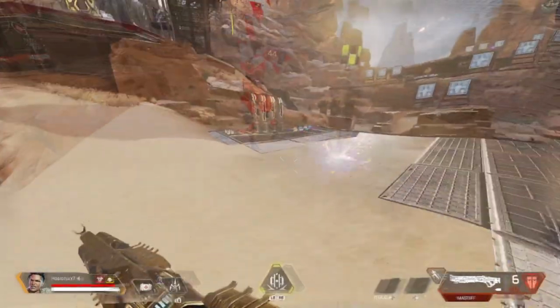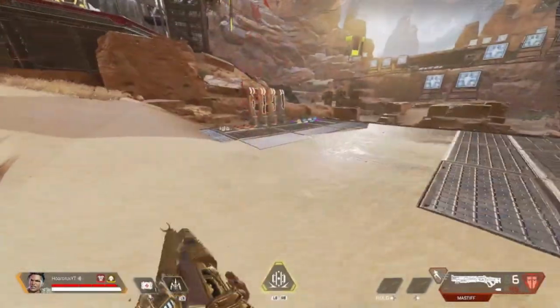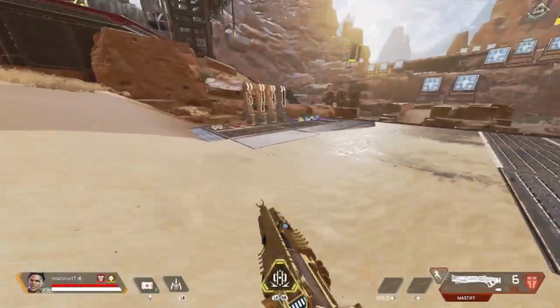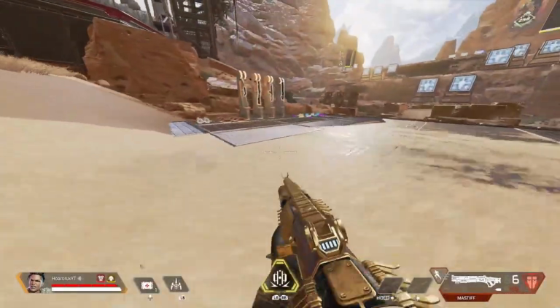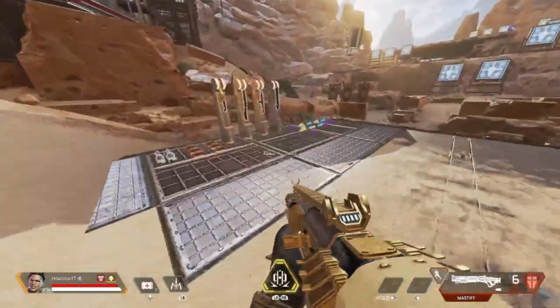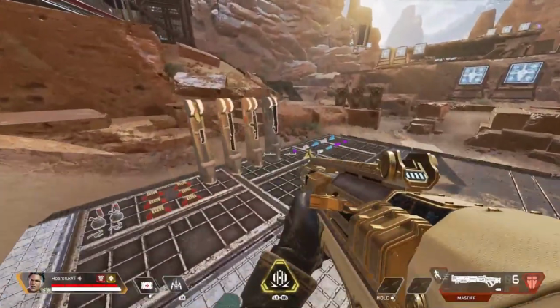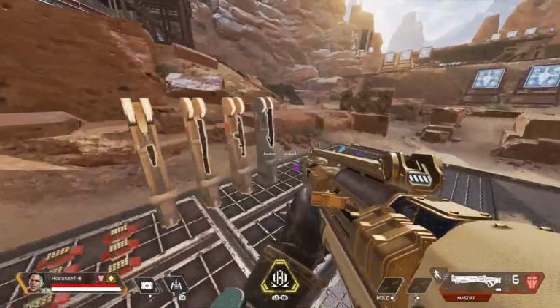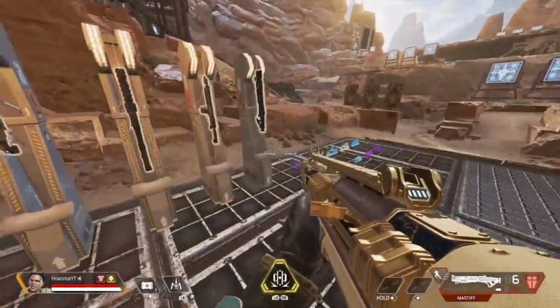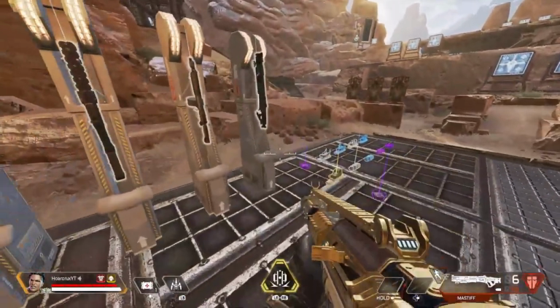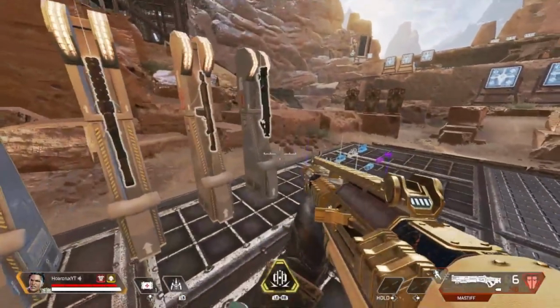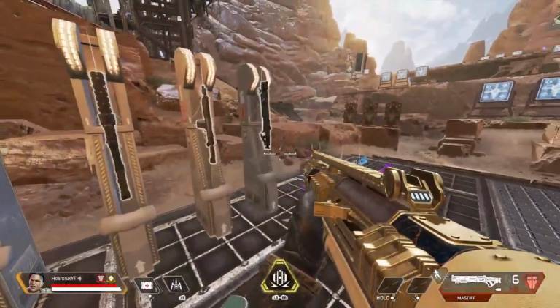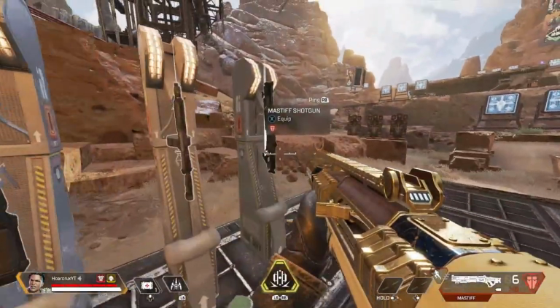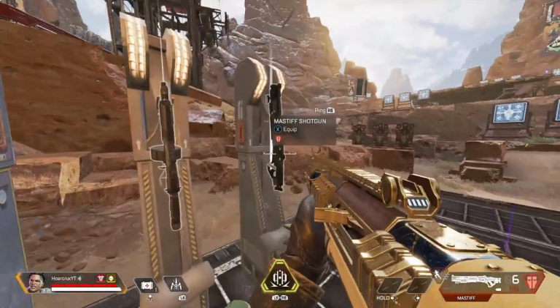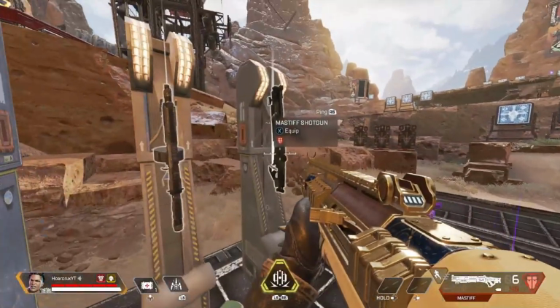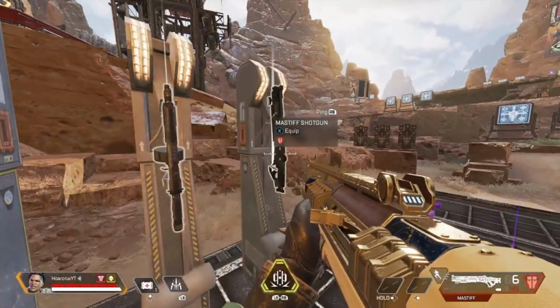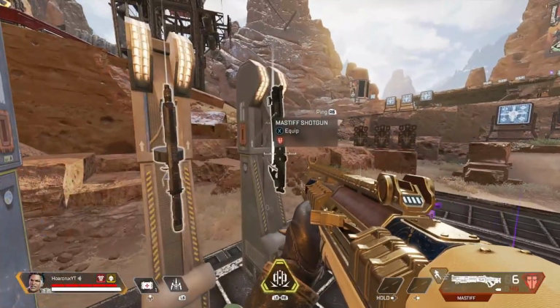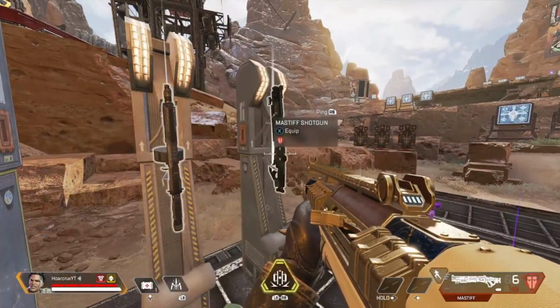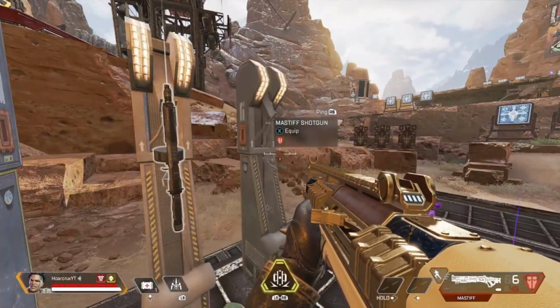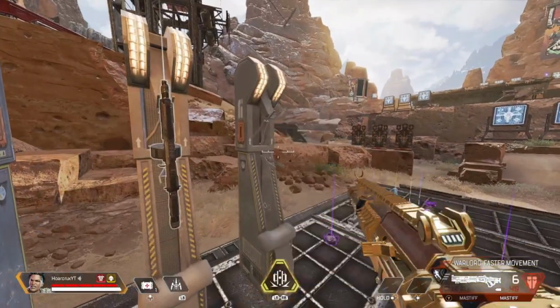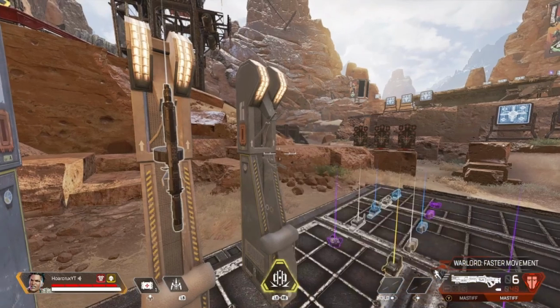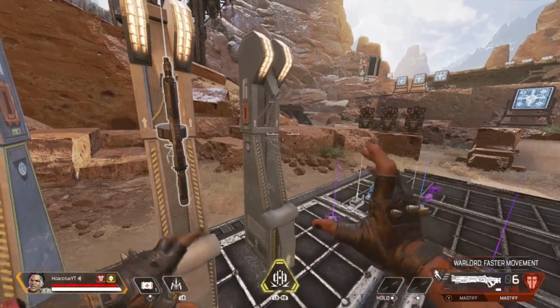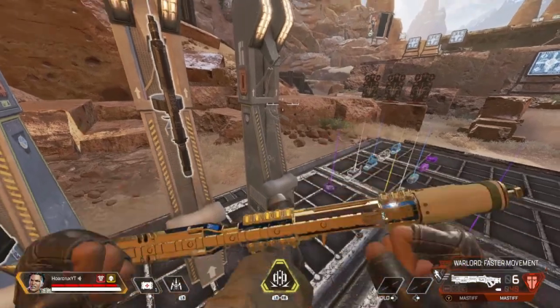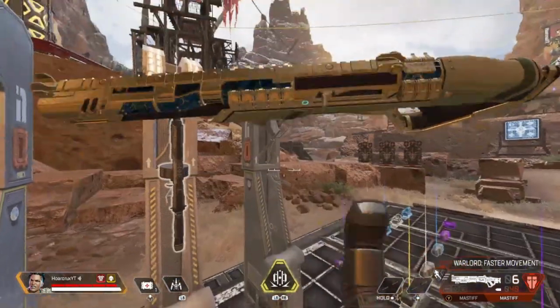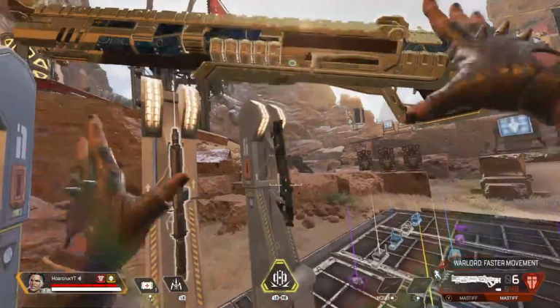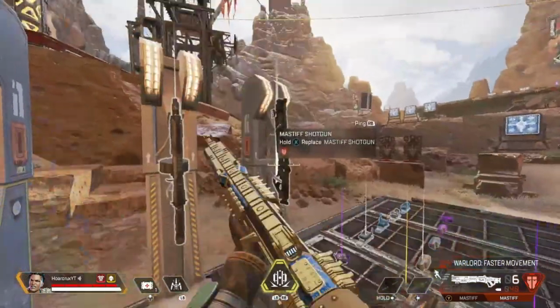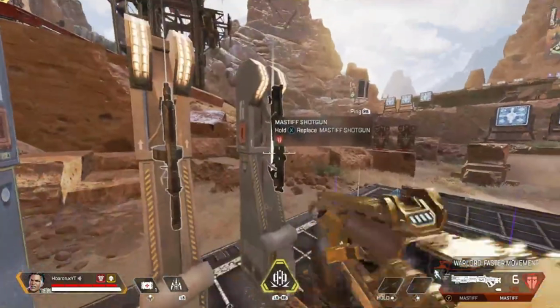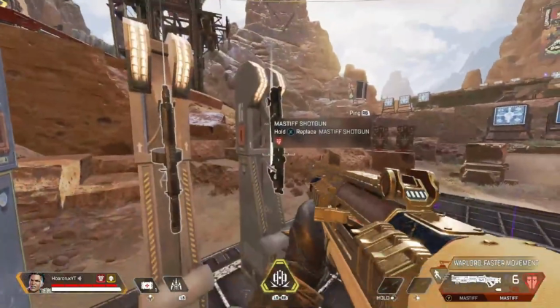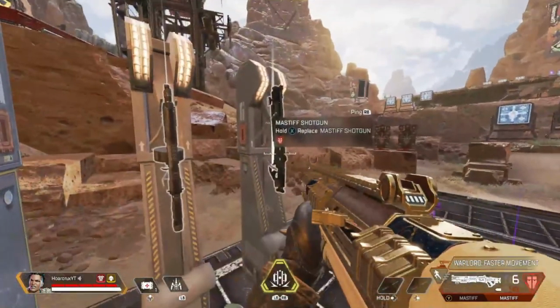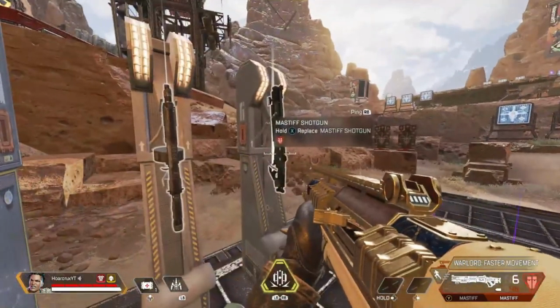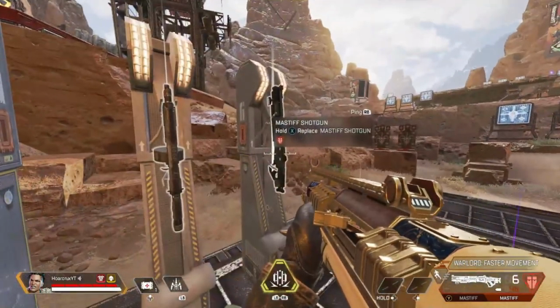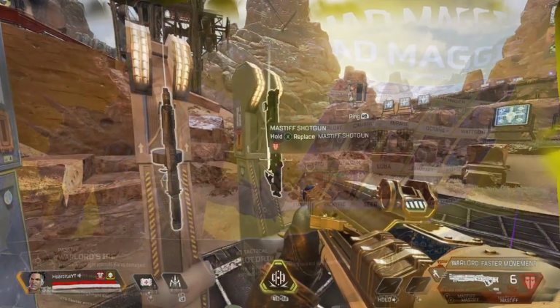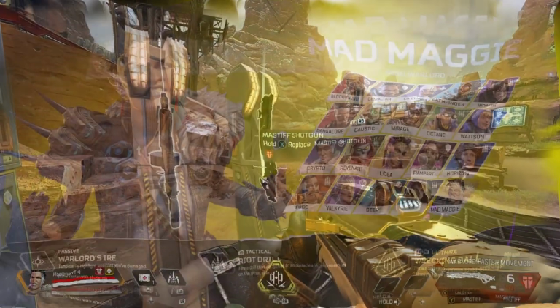When Mad Maggie actually picks up the Mastiff shotgun, she has a unique animation for it — notice she kicks it up into her hand.